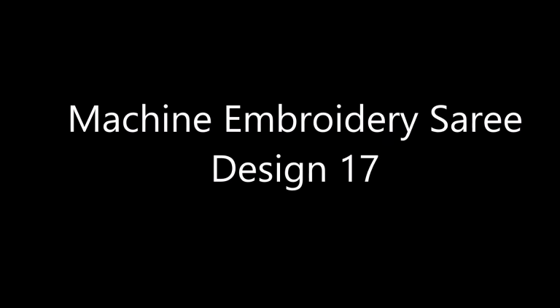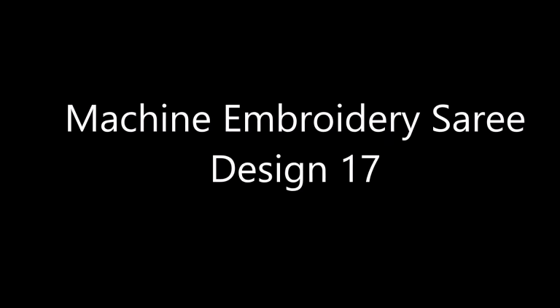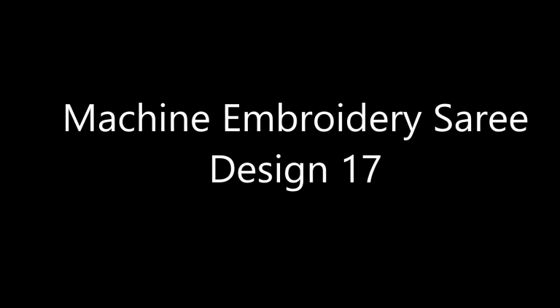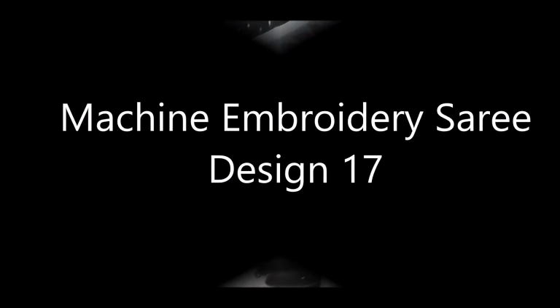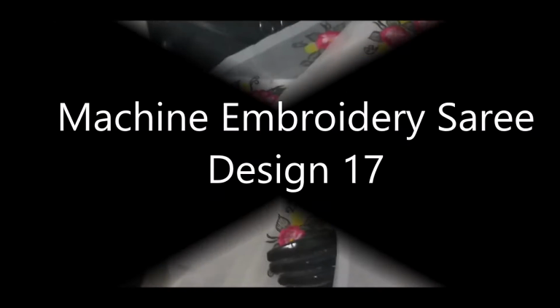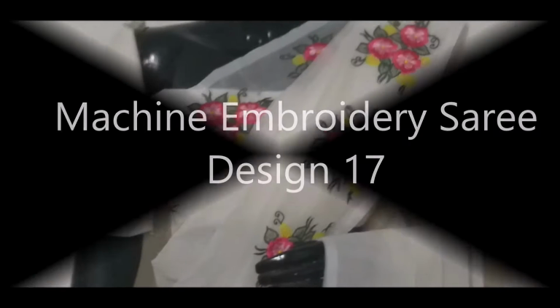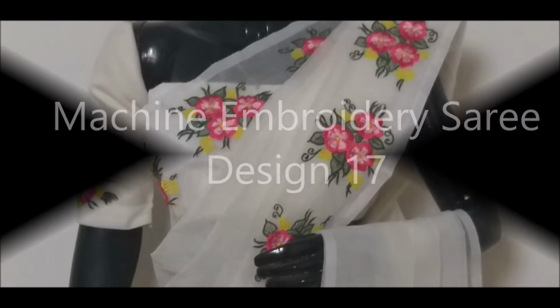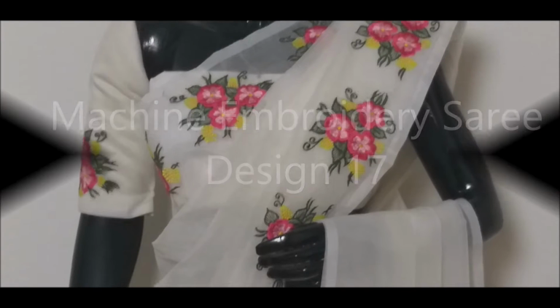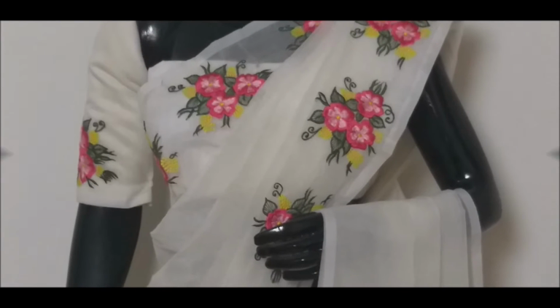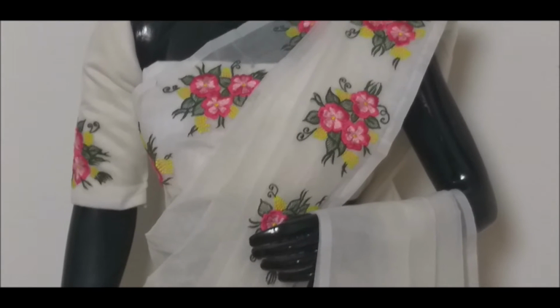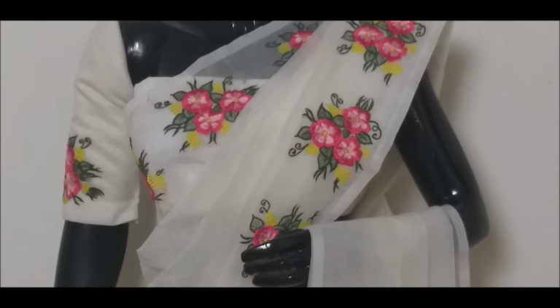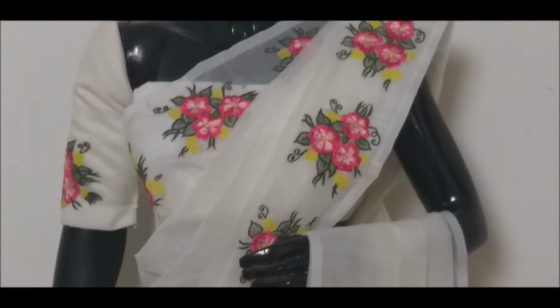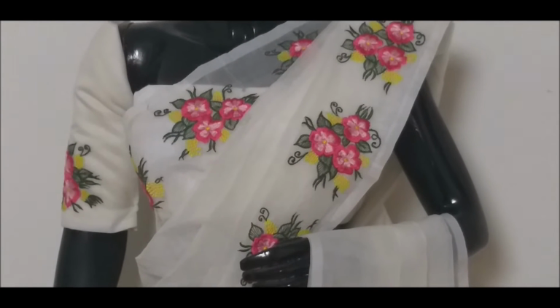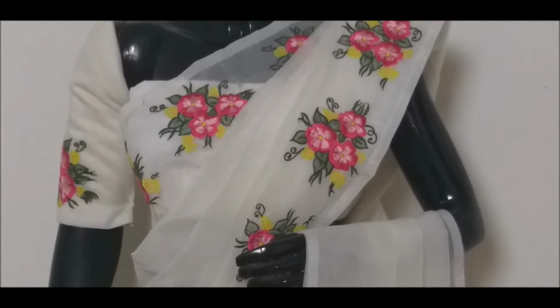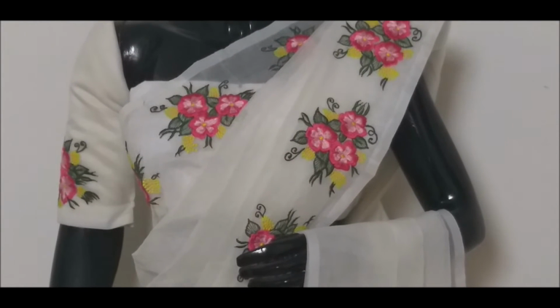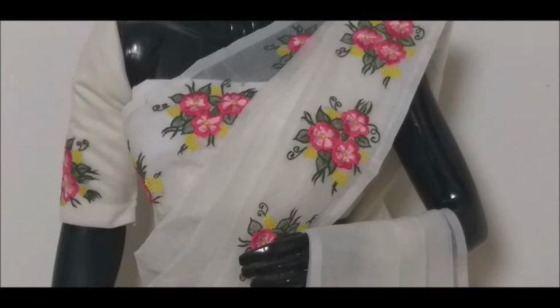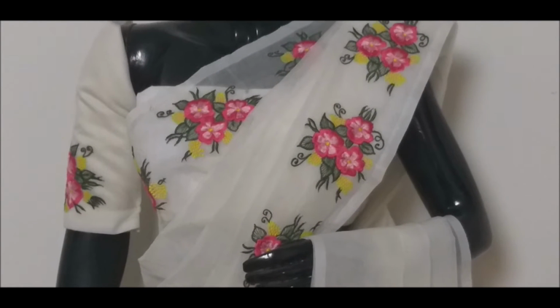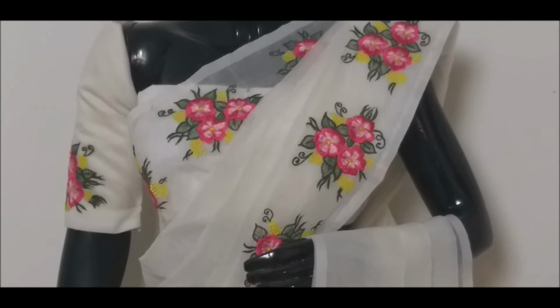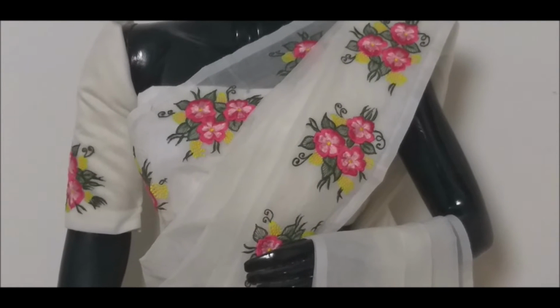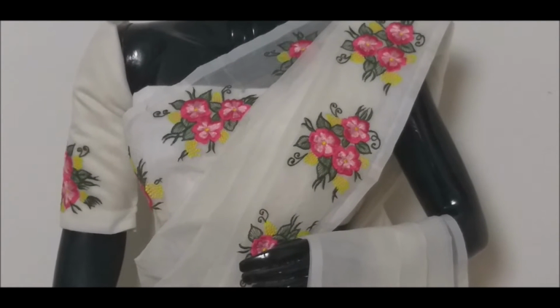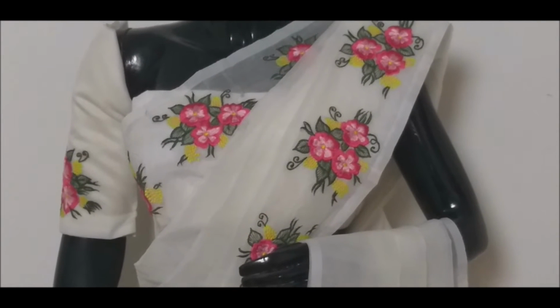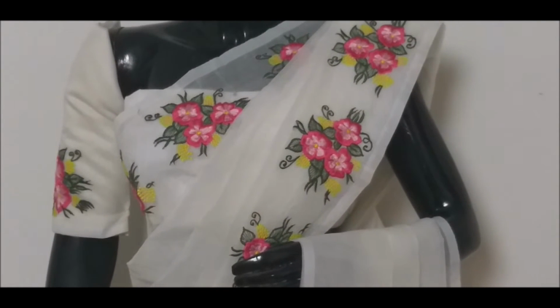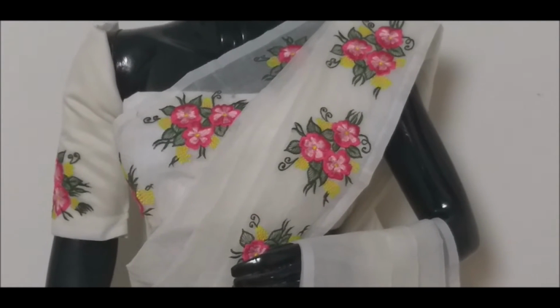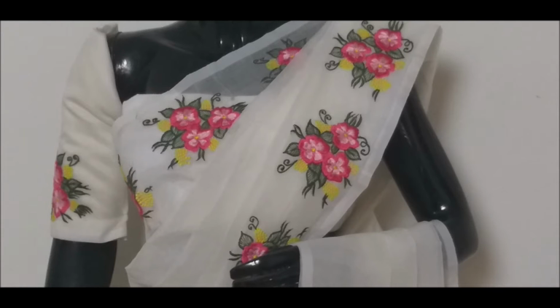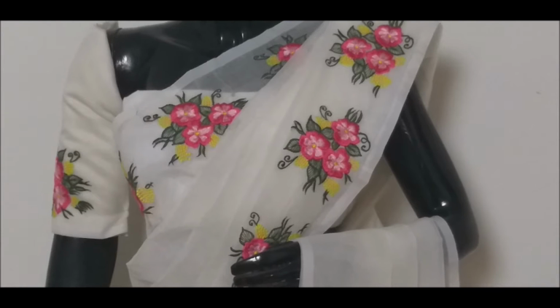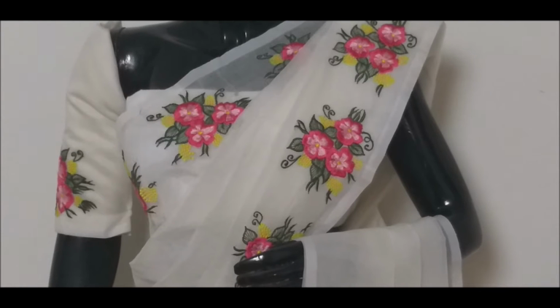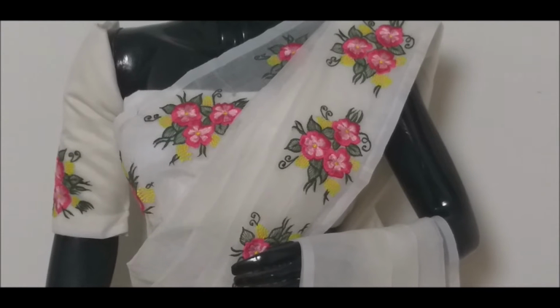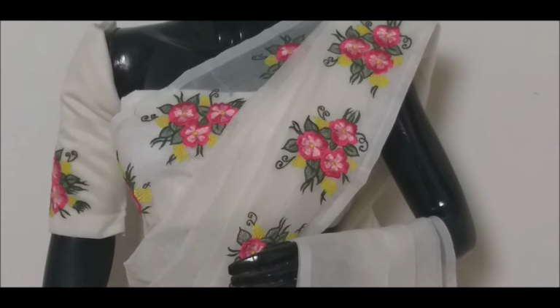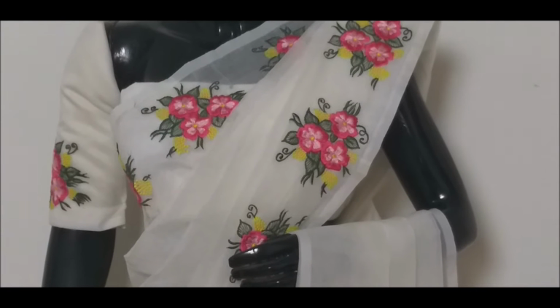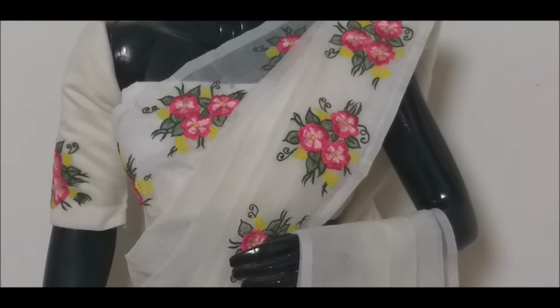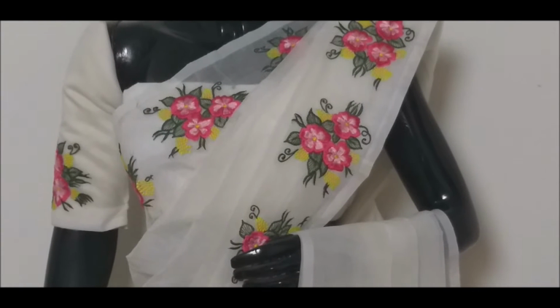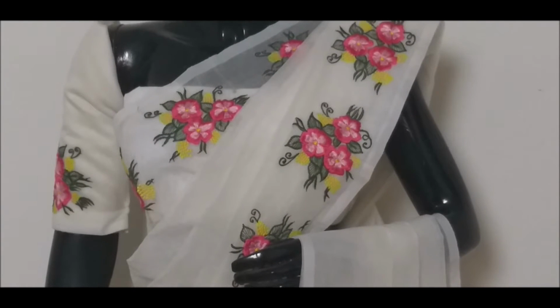Hello friends, welcome back to our channel. In this video, we have a white color supernet fabric.